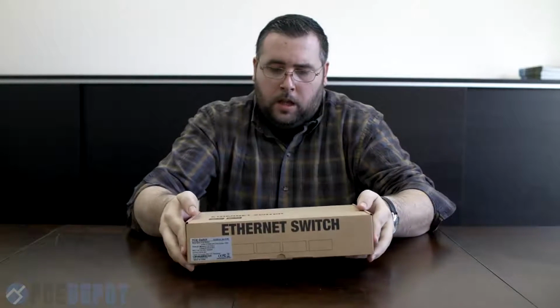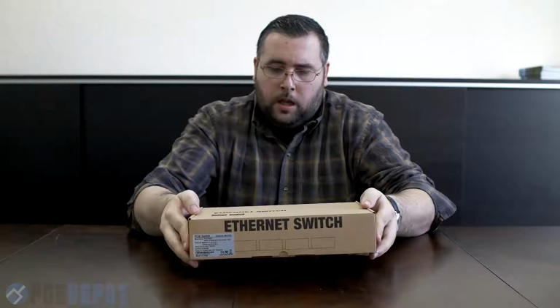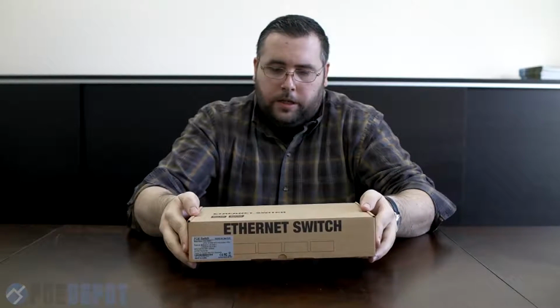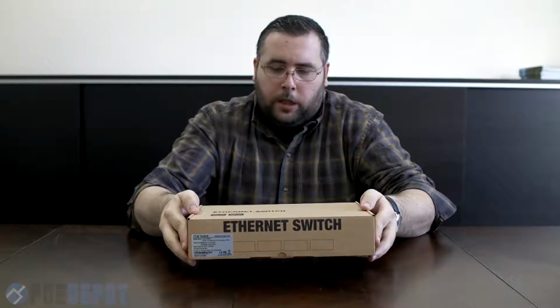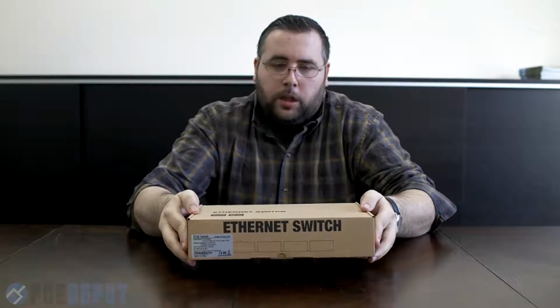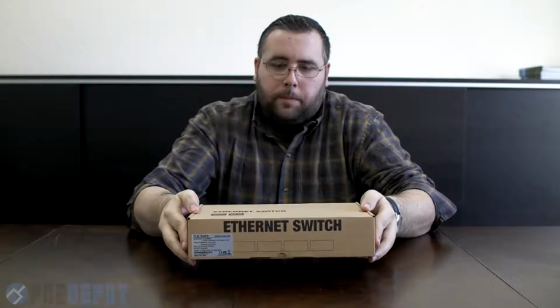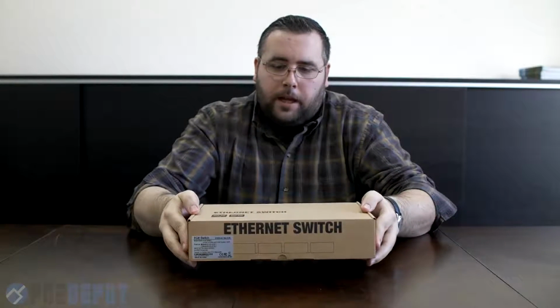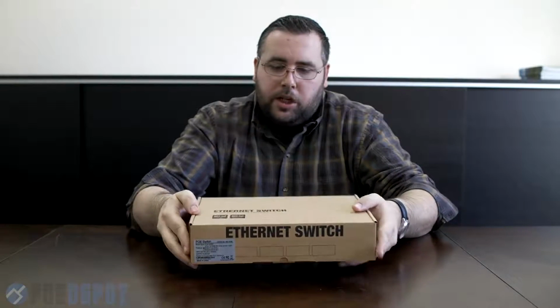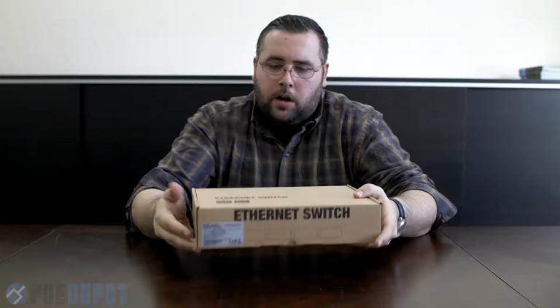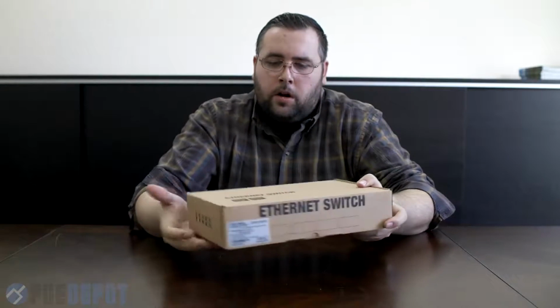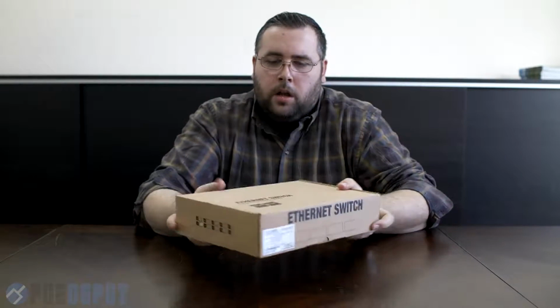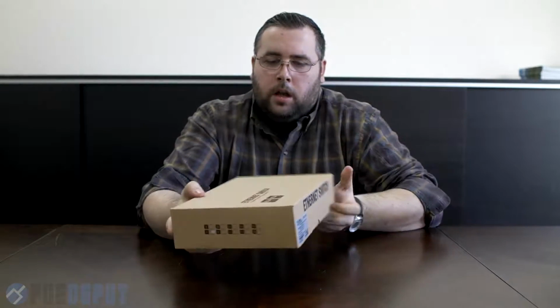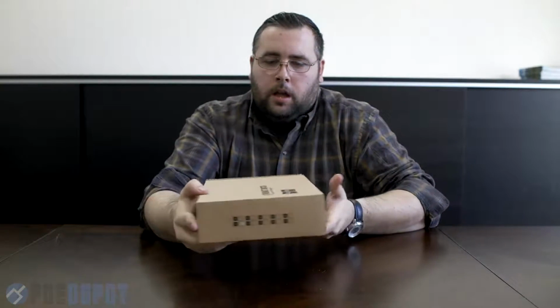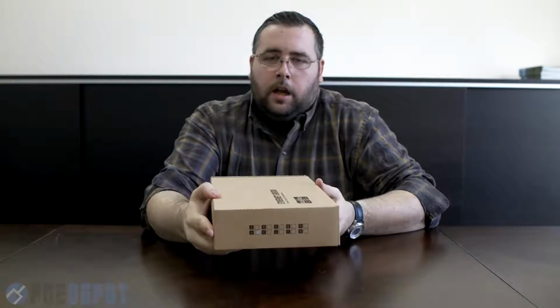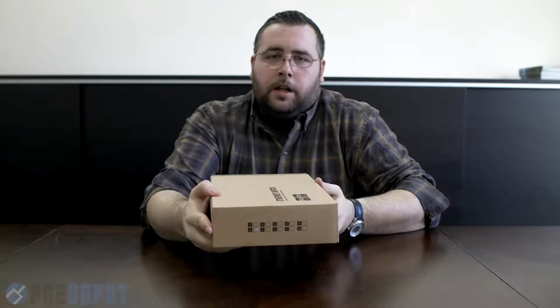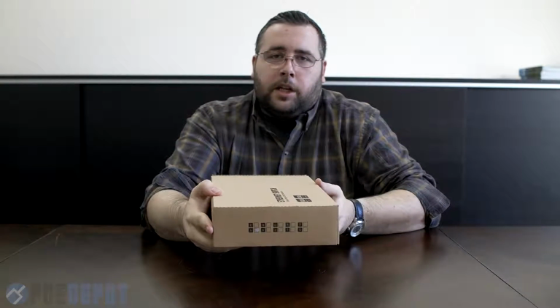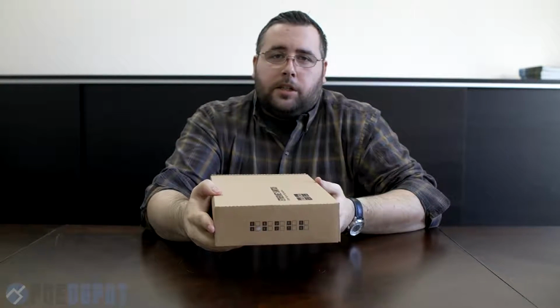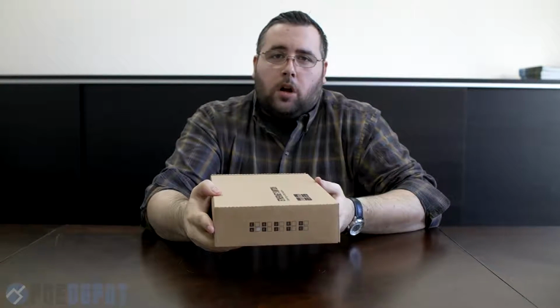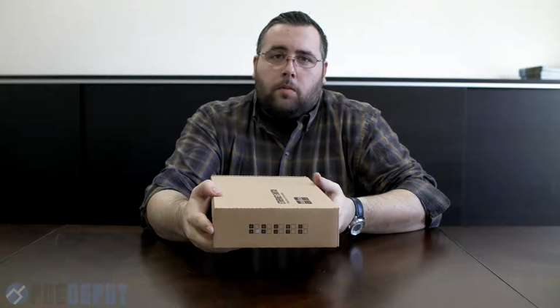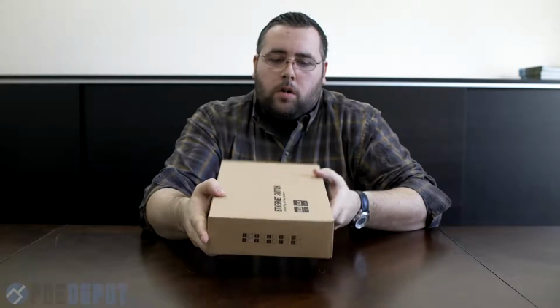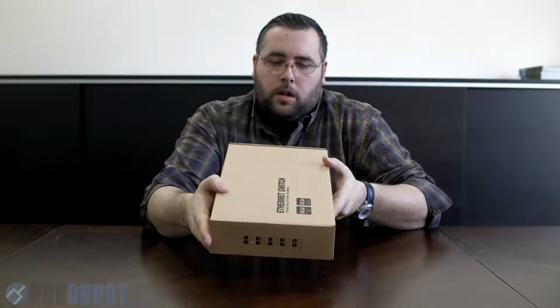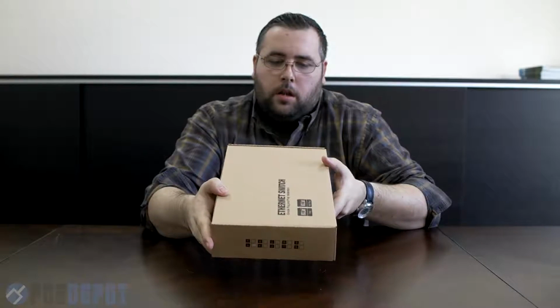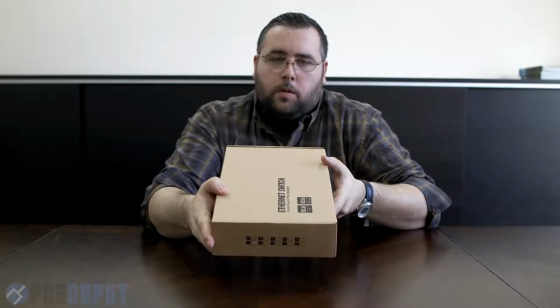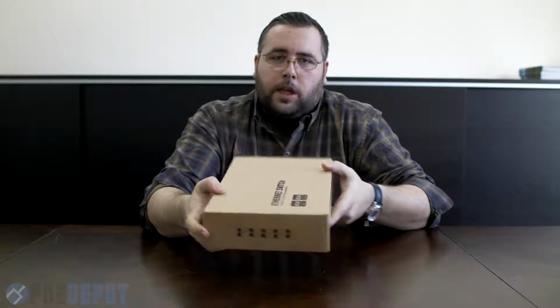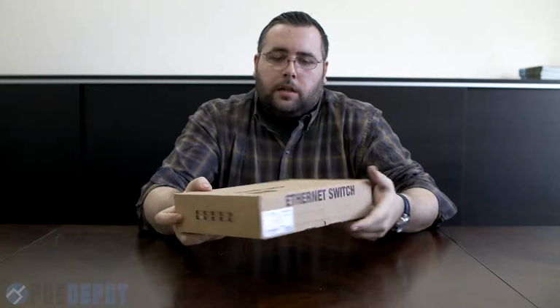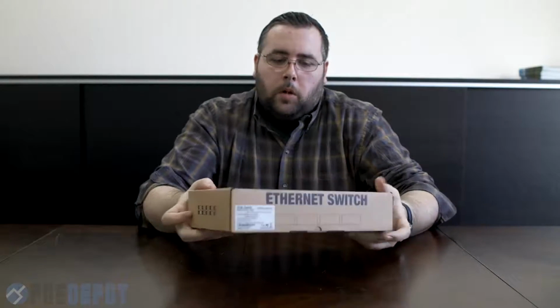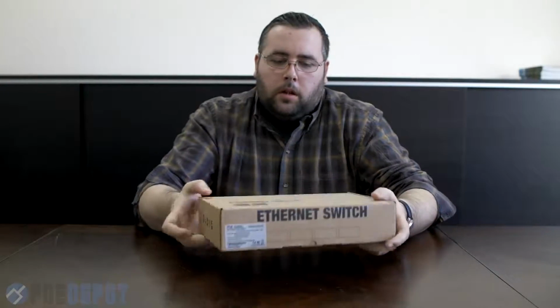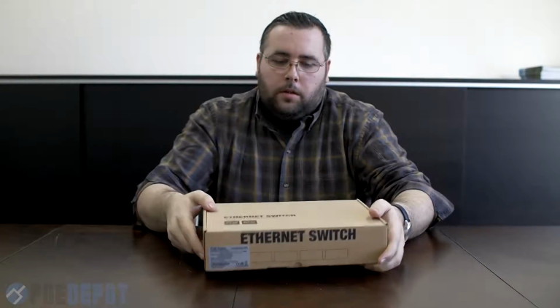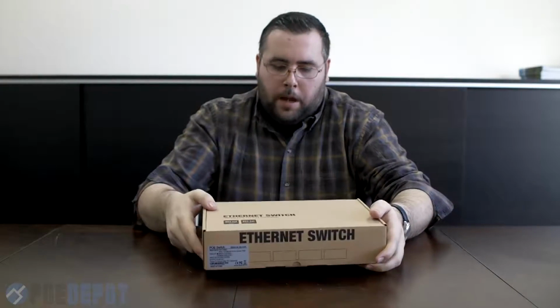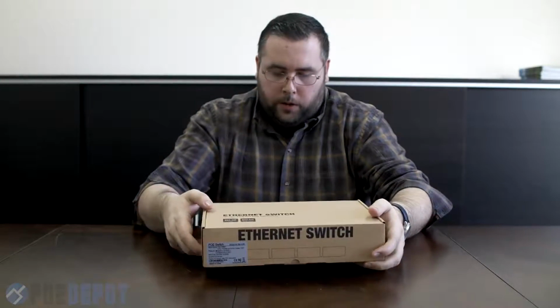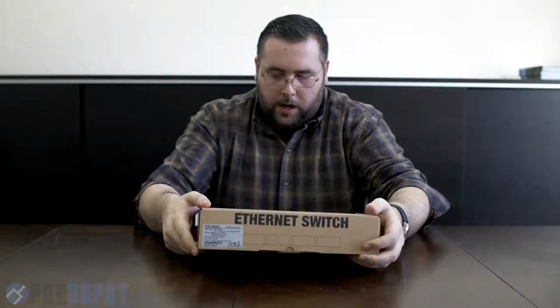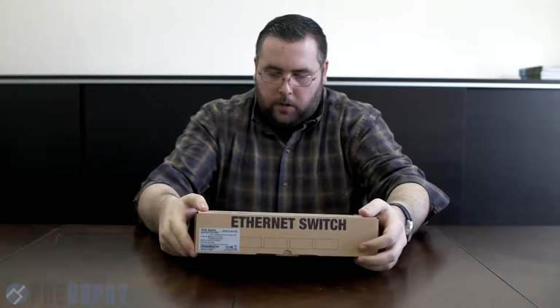Take a look at the packaging here. It's a nice cardboard, recyclable, biodegradable.